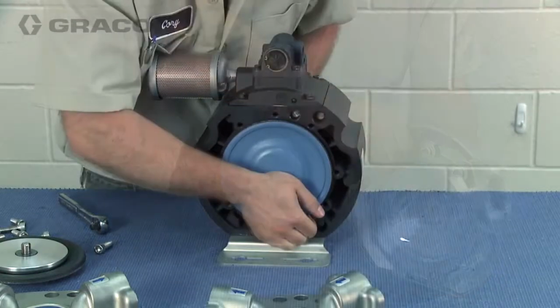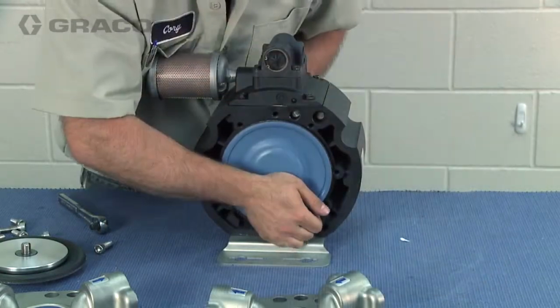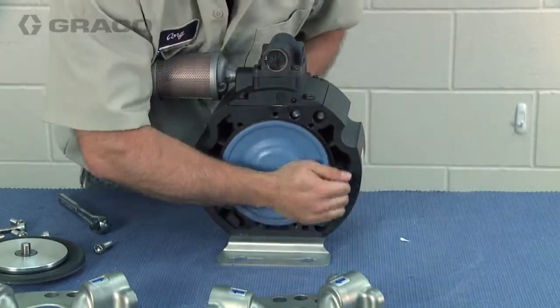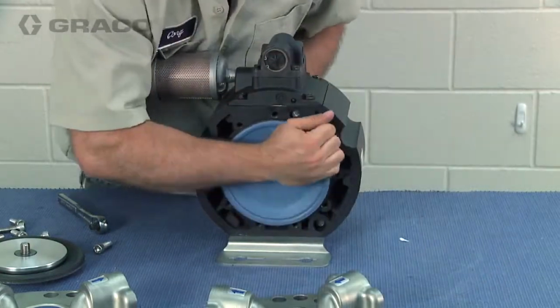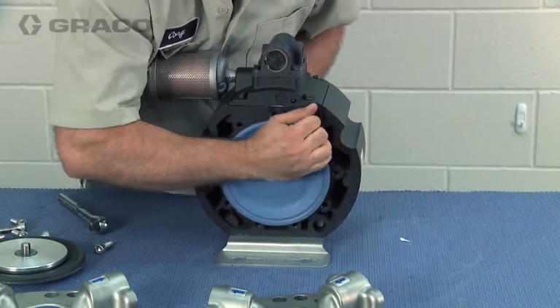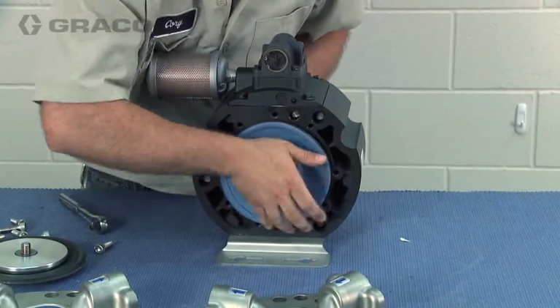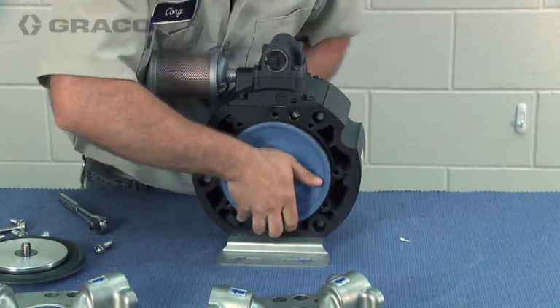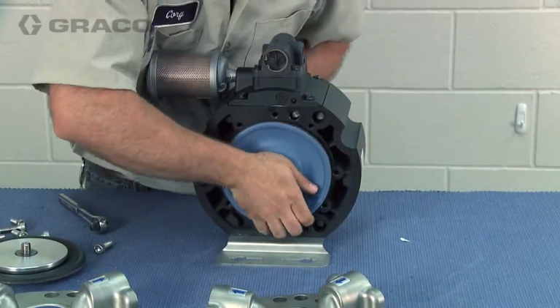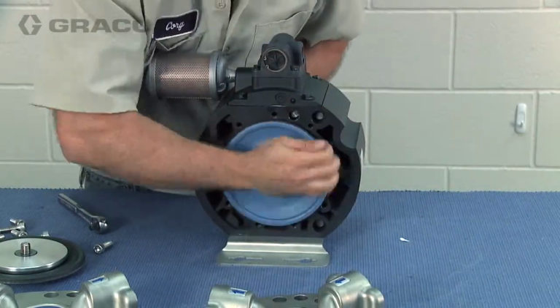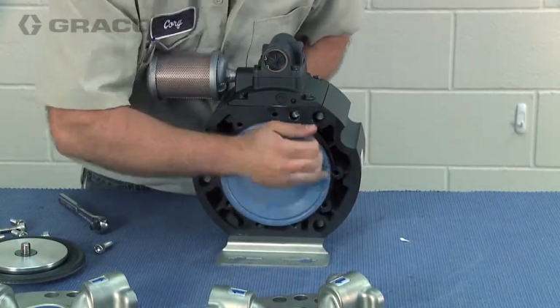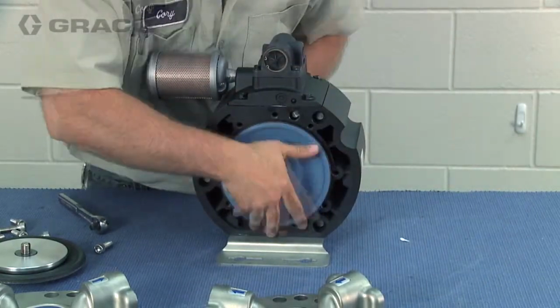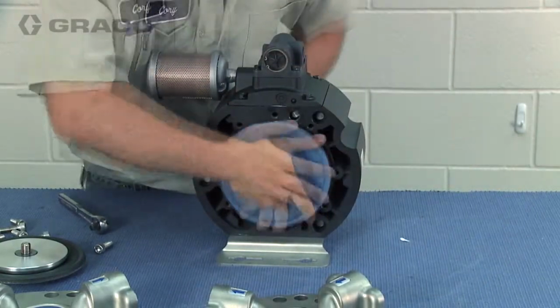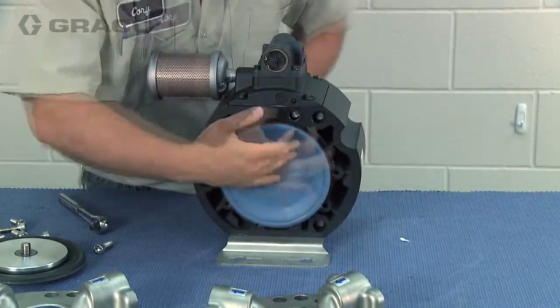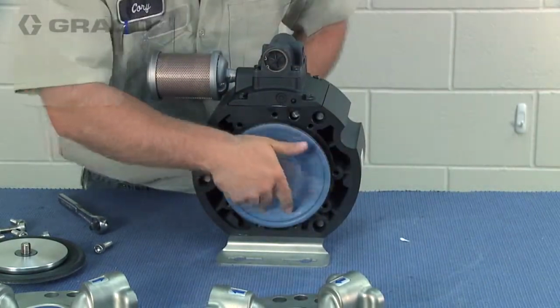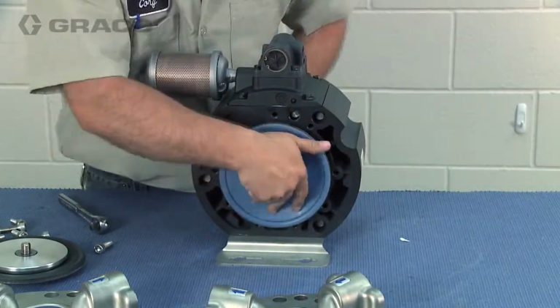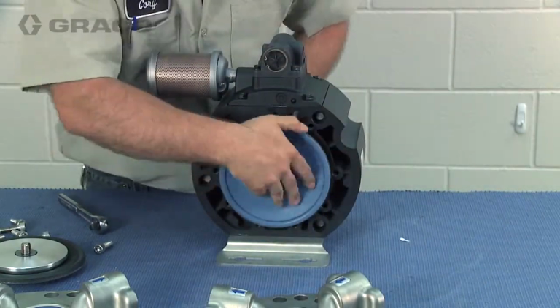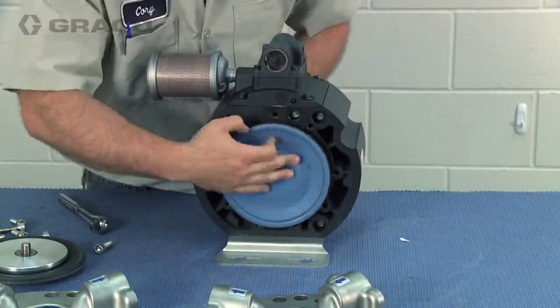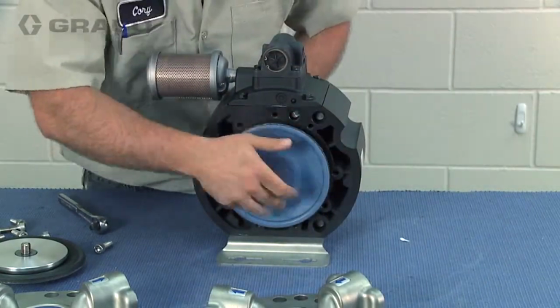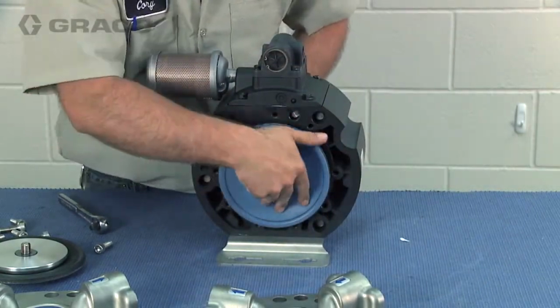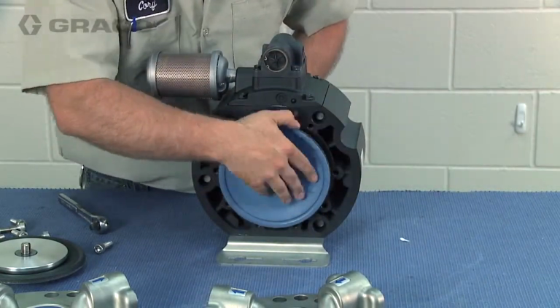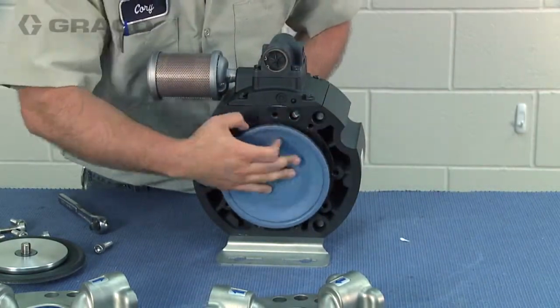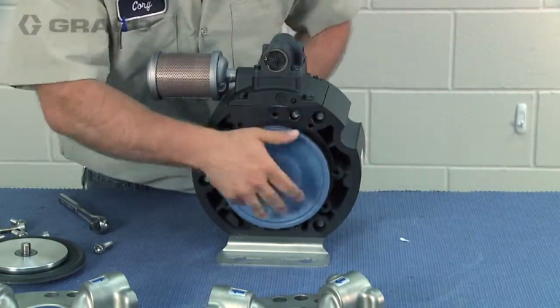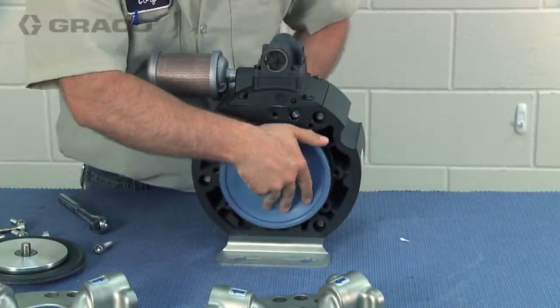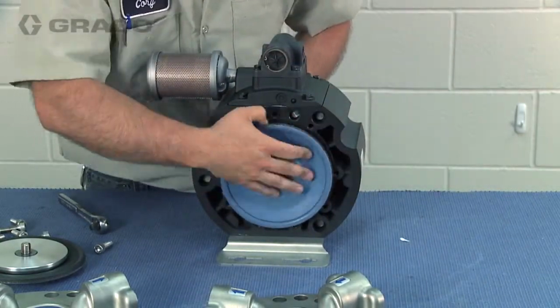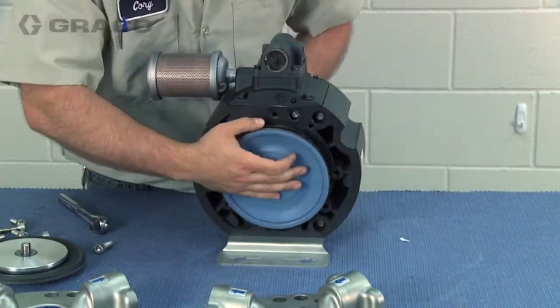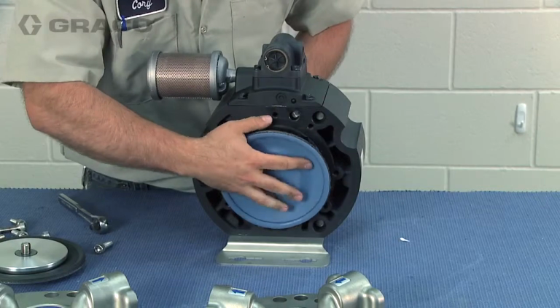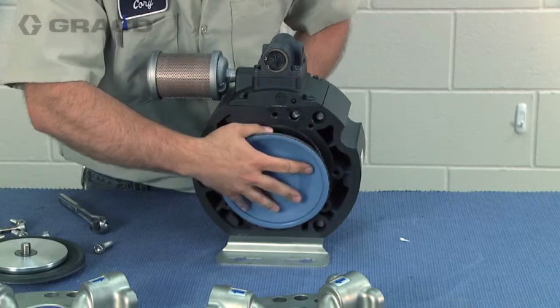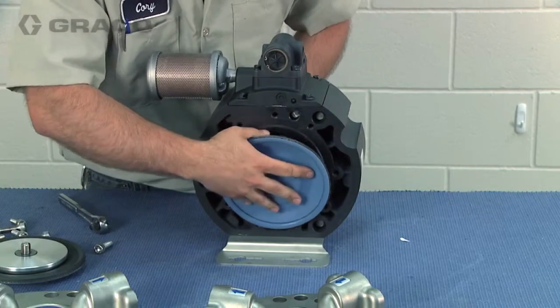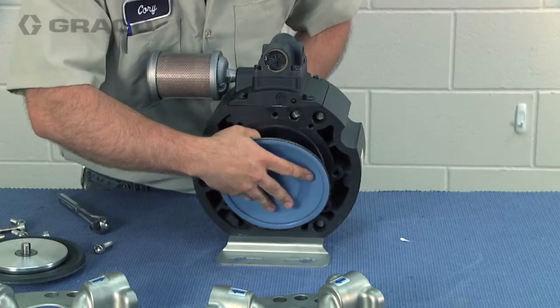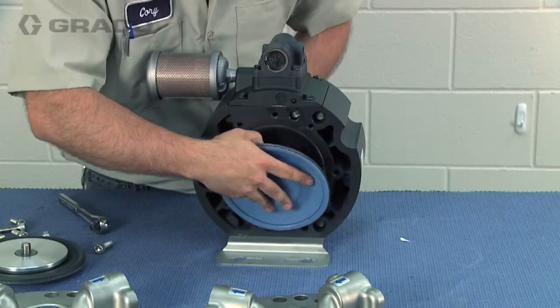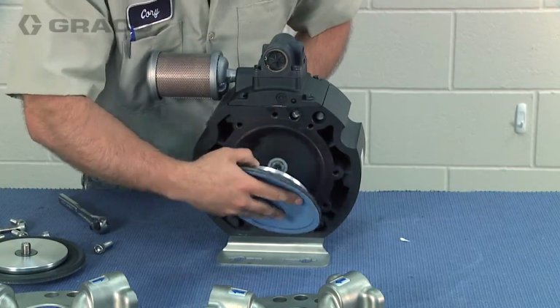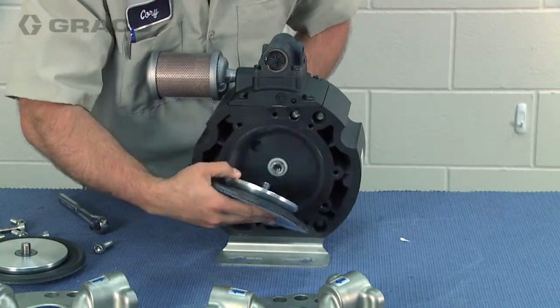By hand, turn off the second diaphragm and remove the diaphragm plate and washer.